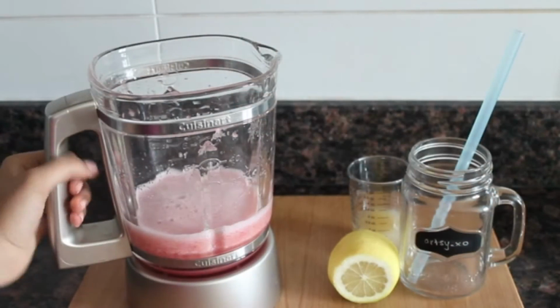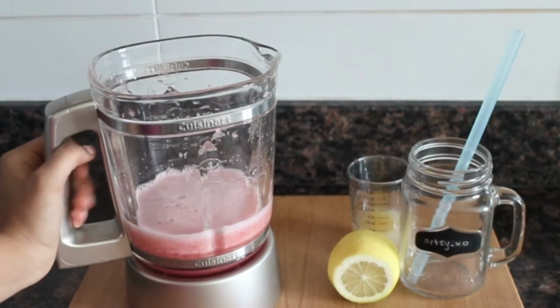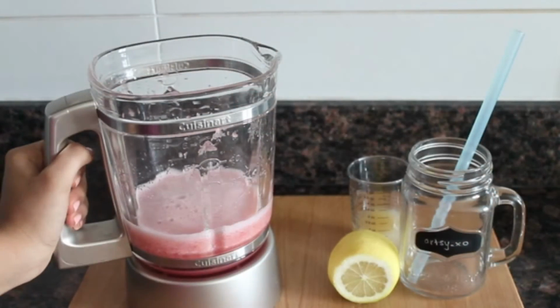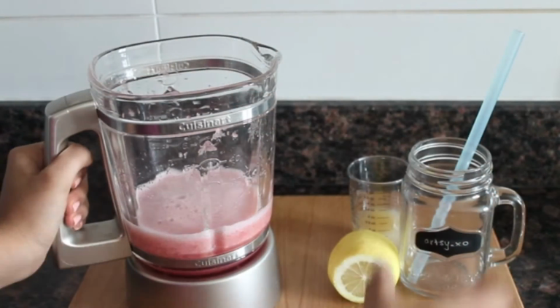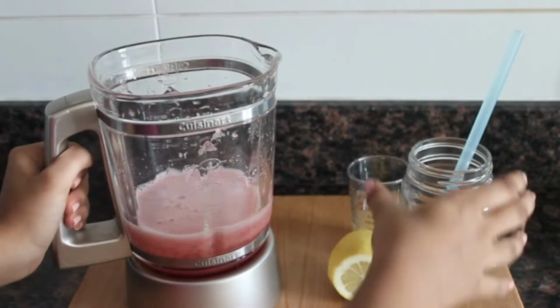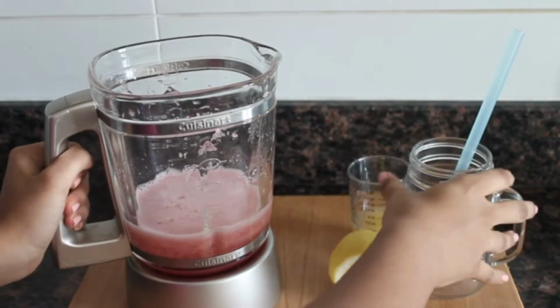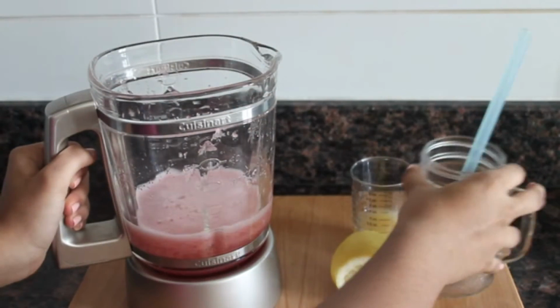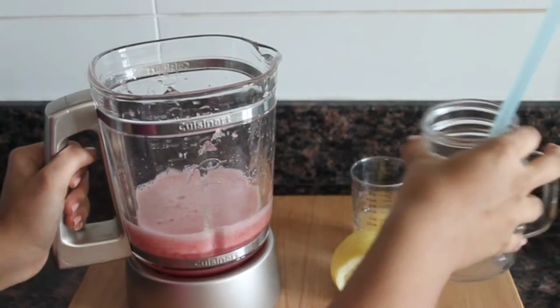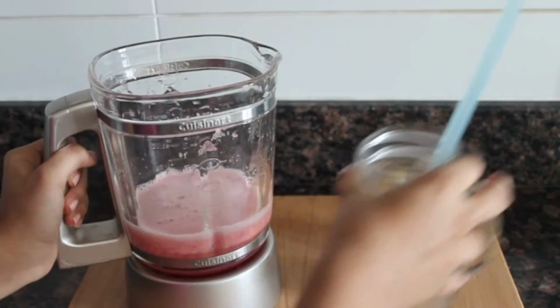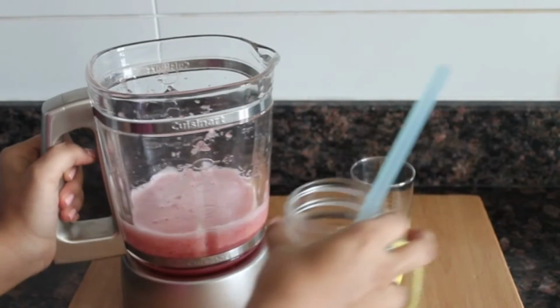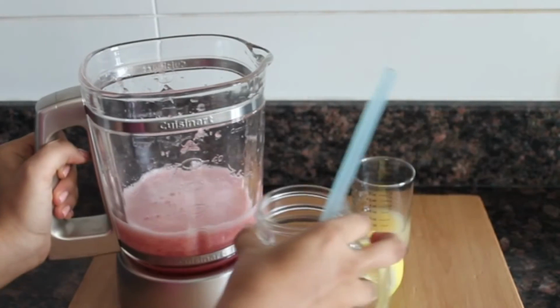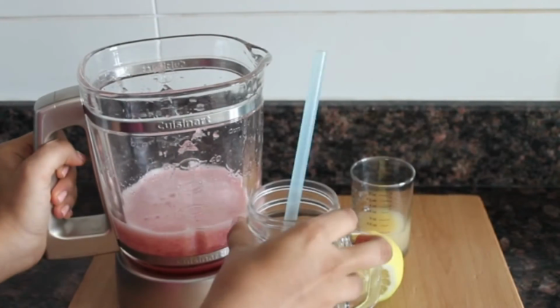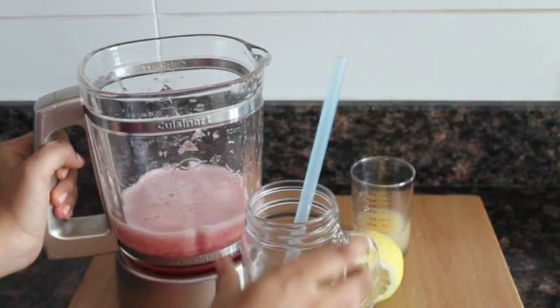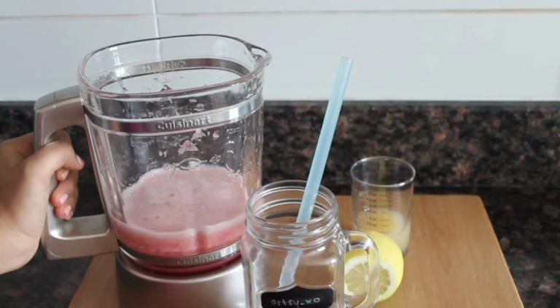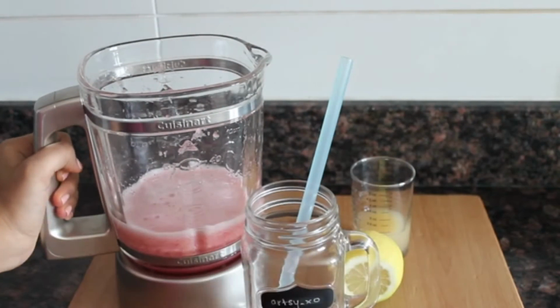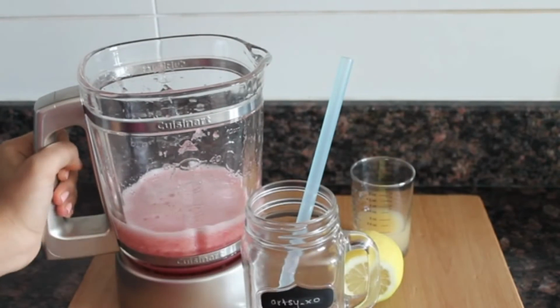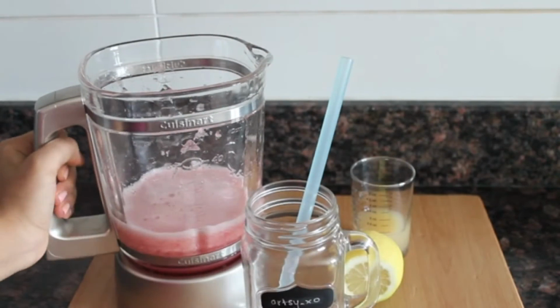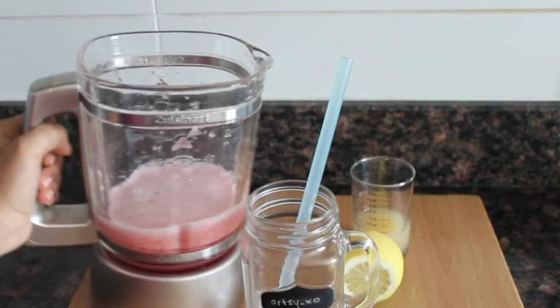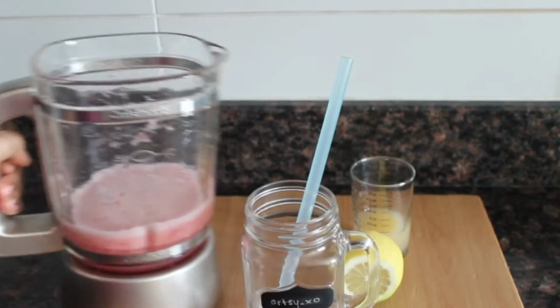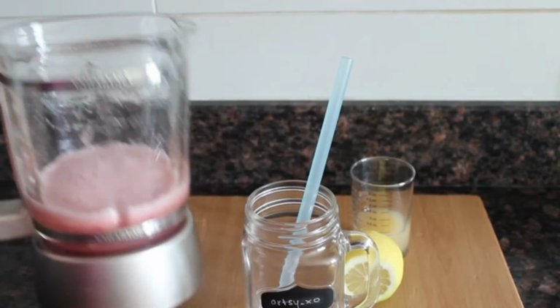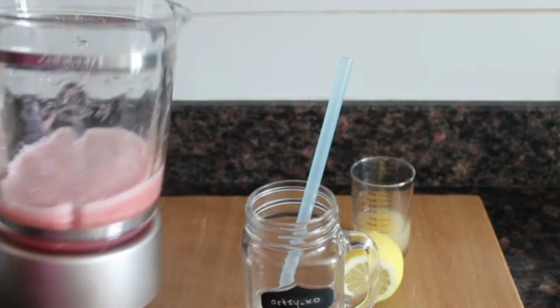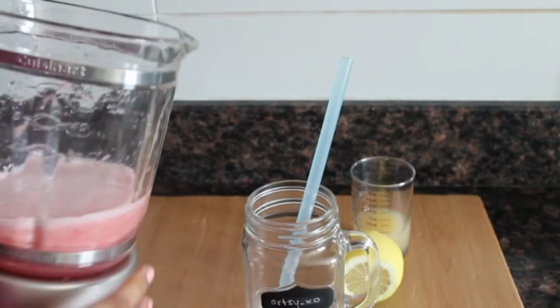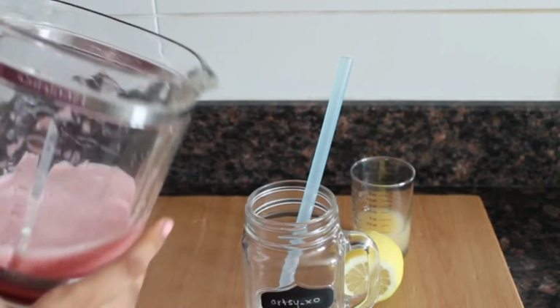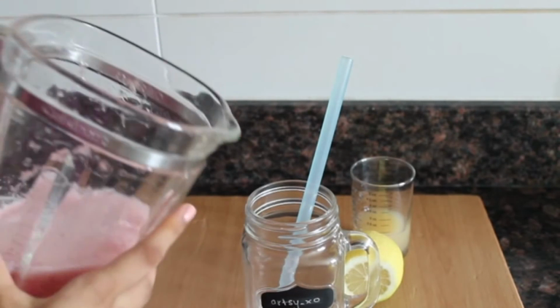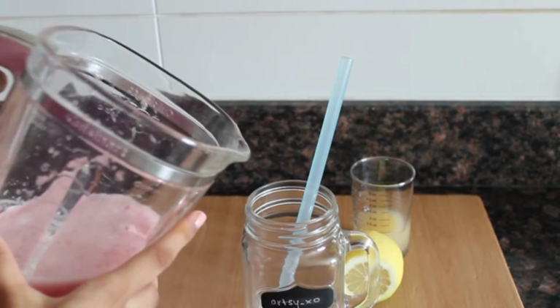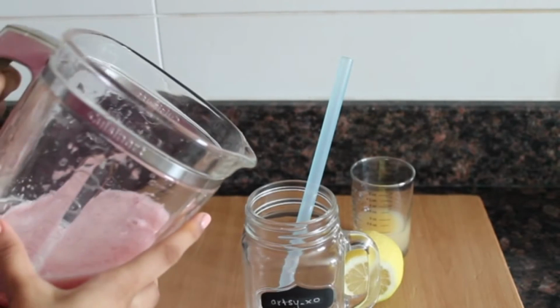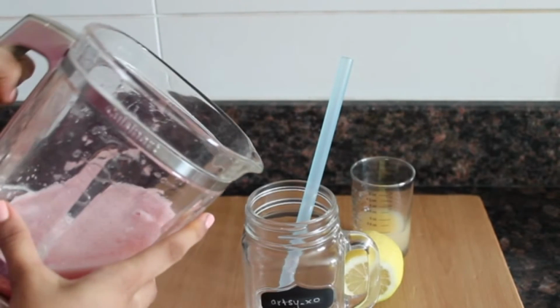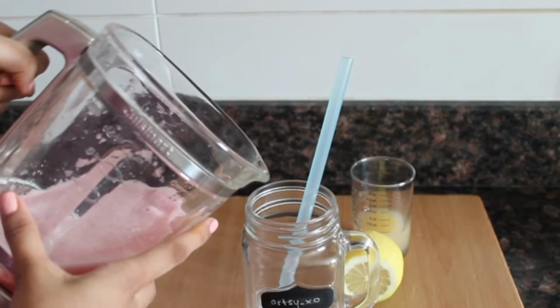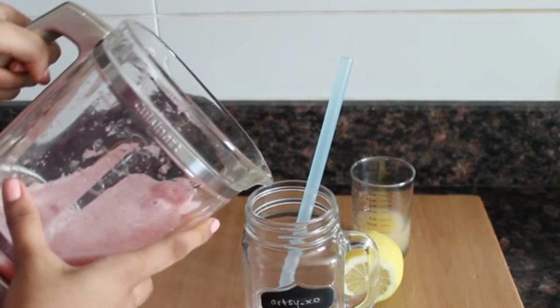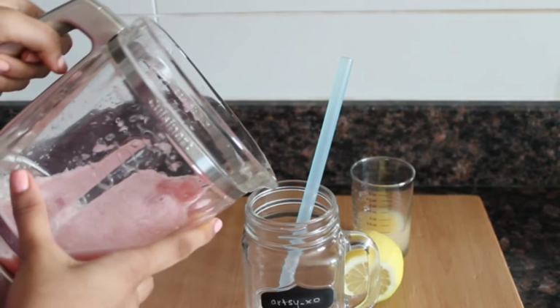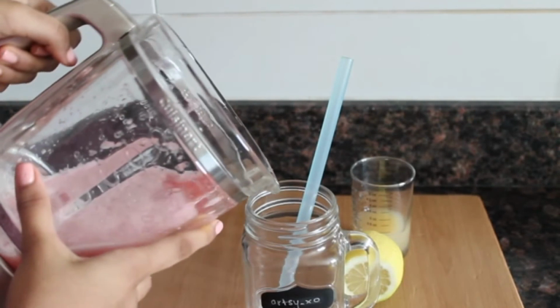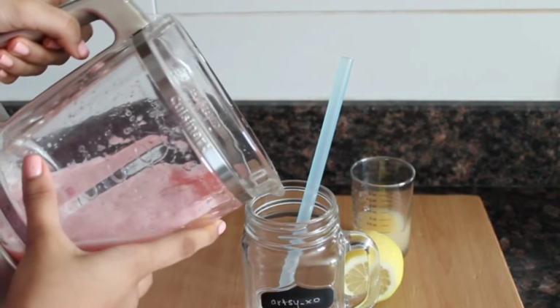At this point, if you feel like your drink is too sour, feel free to add in a teaspoon of honey.